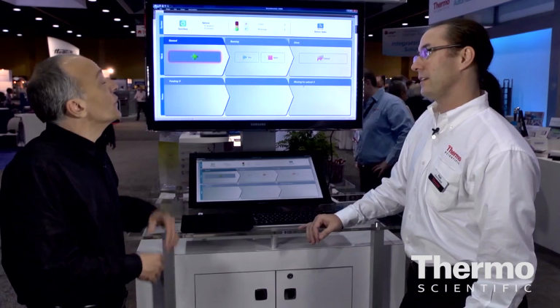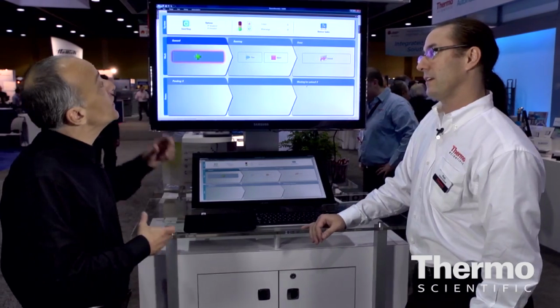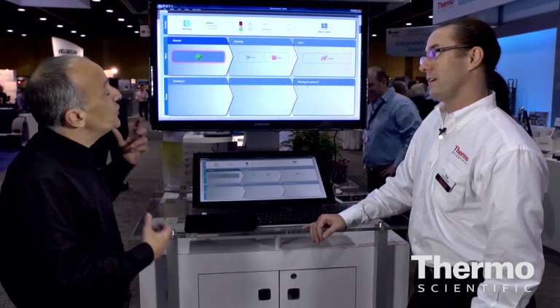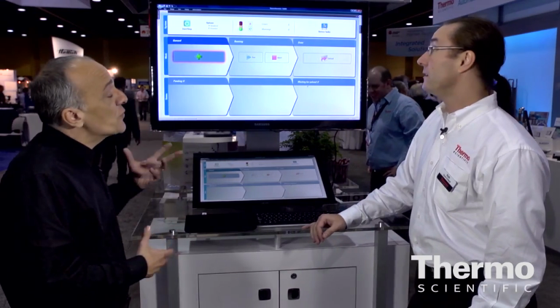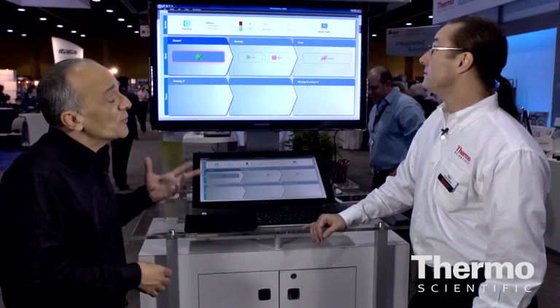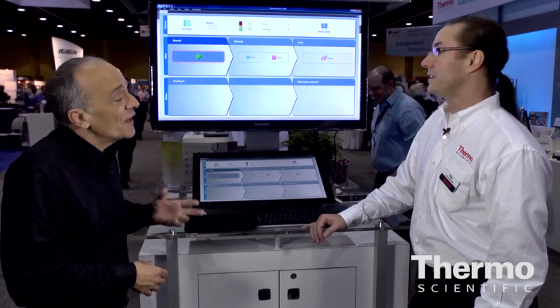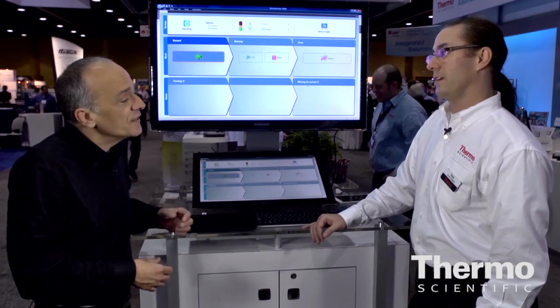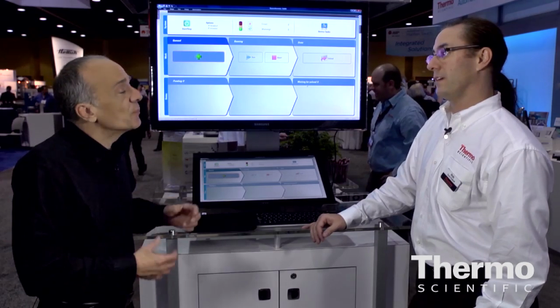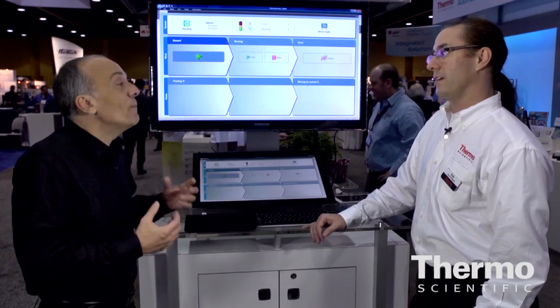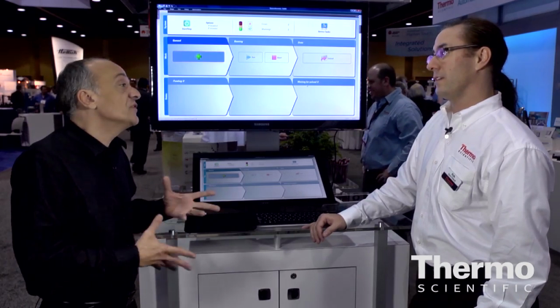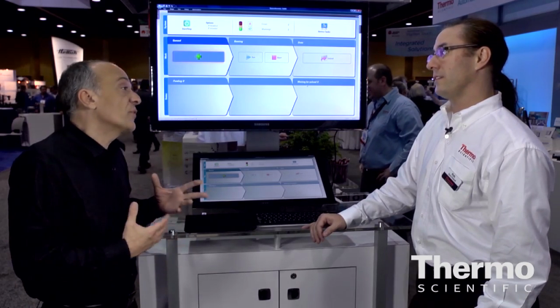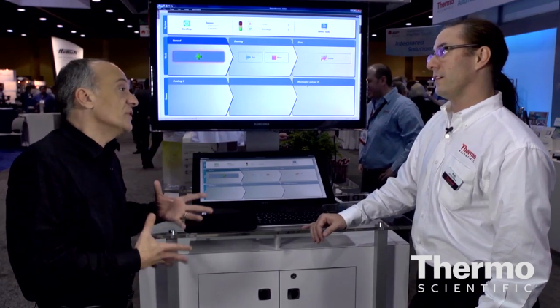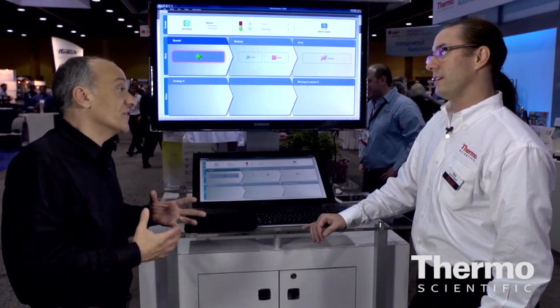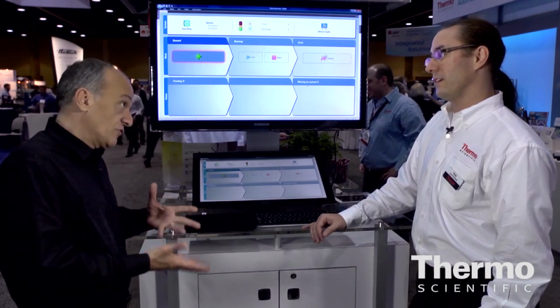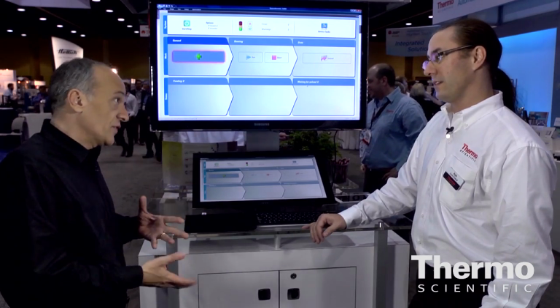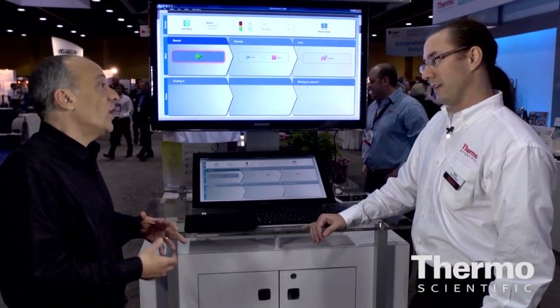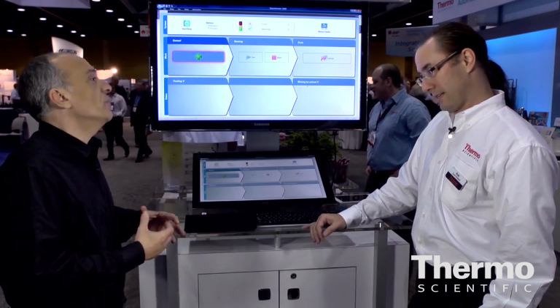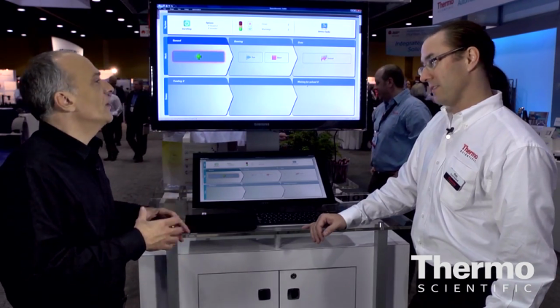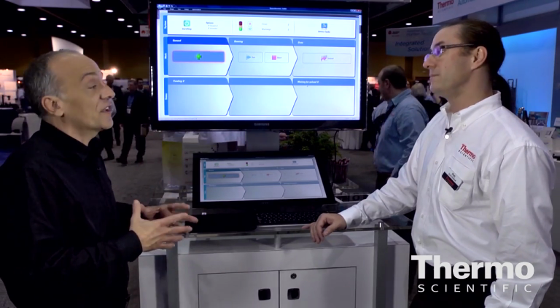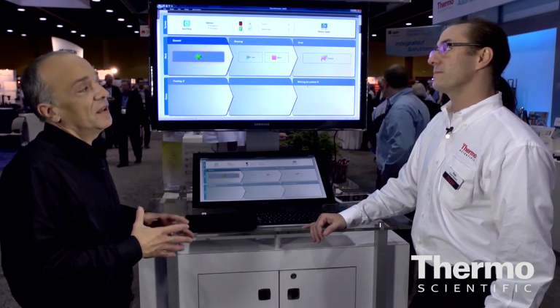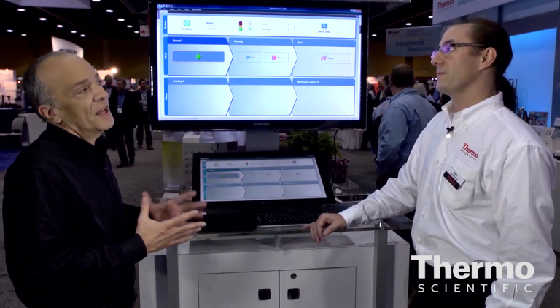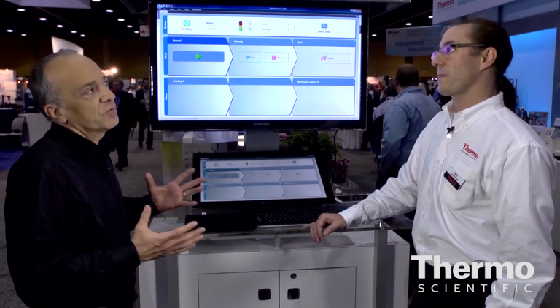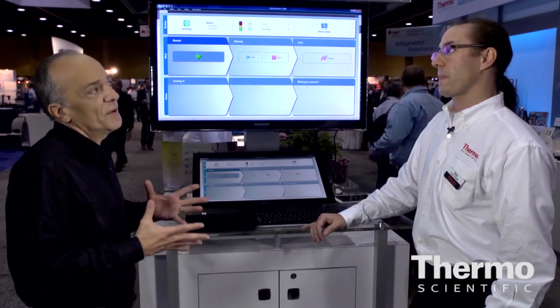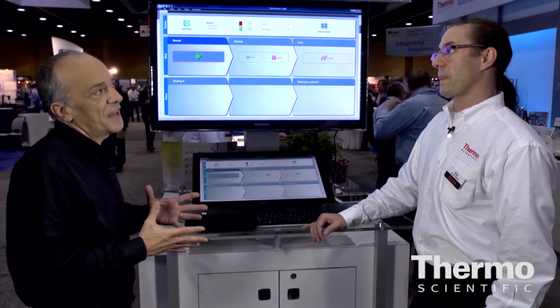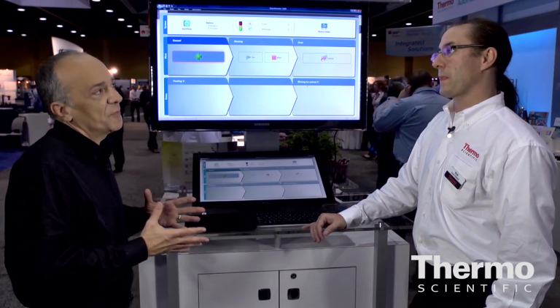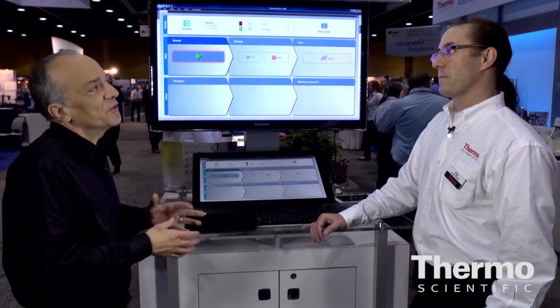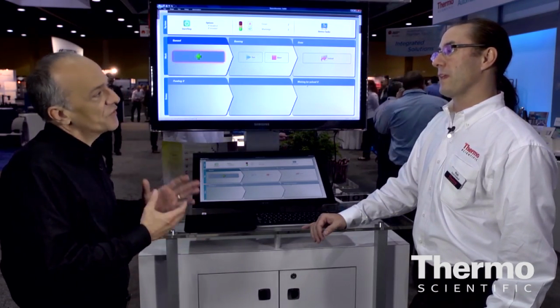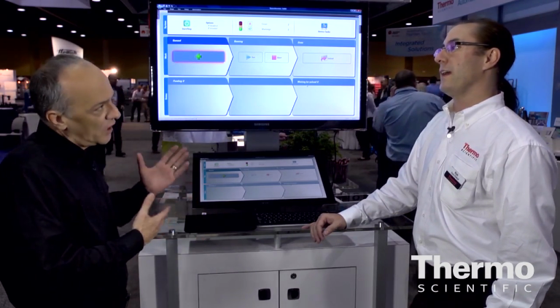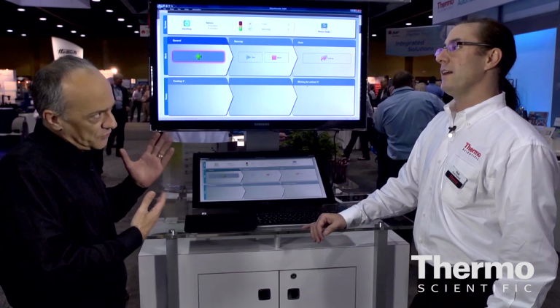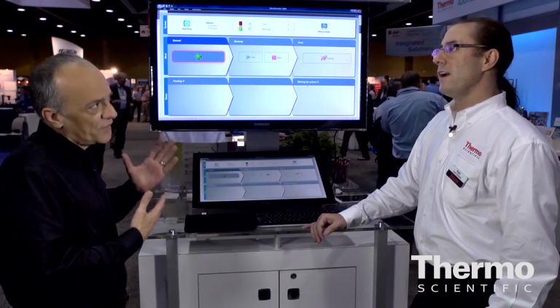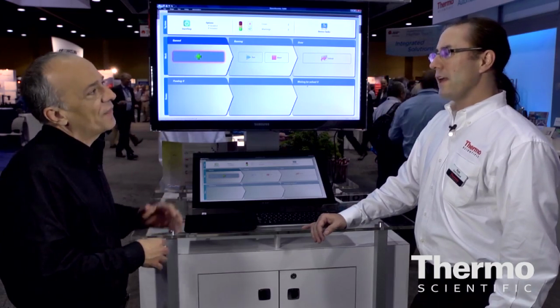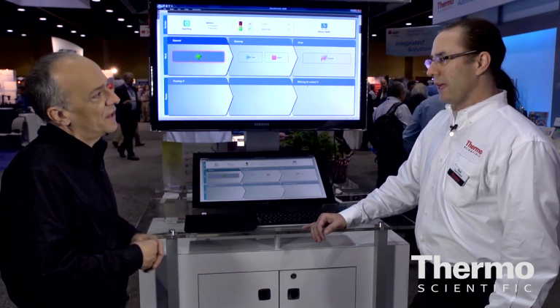This is the new Thermo Scientific Momentum 3 scheduling software and it's got a lot of robust capabilities. Talk to us about that.